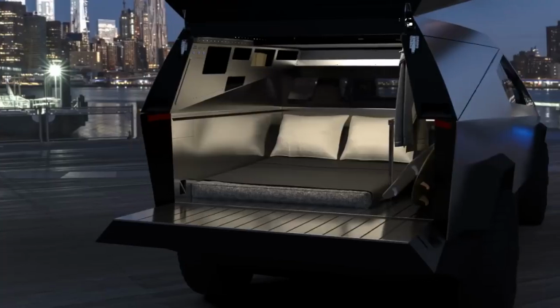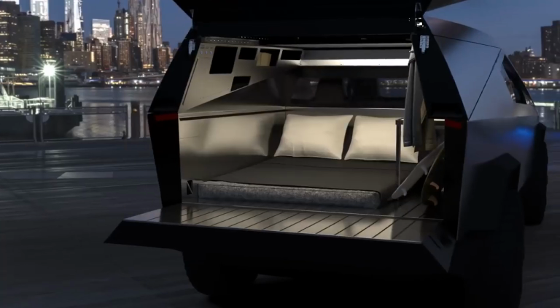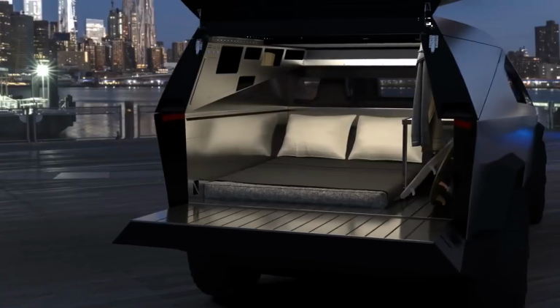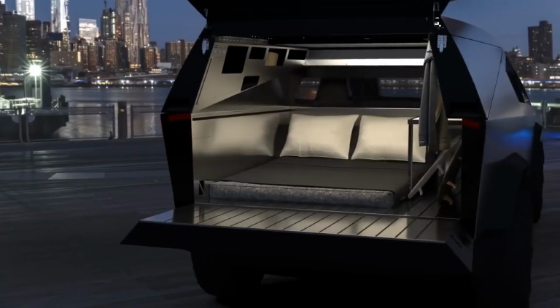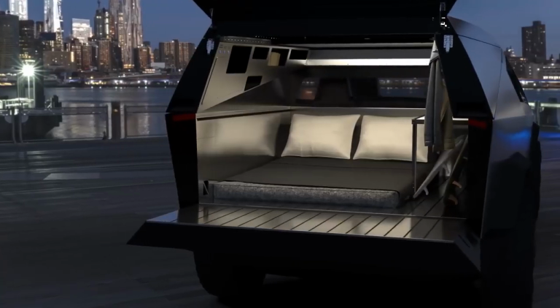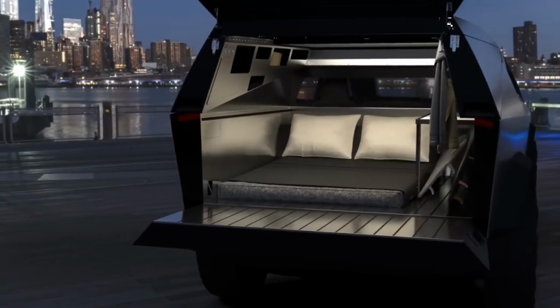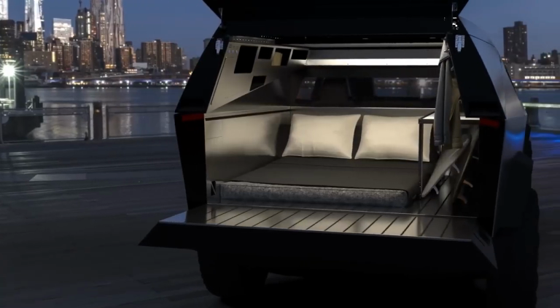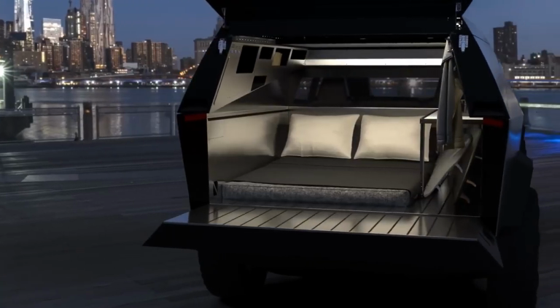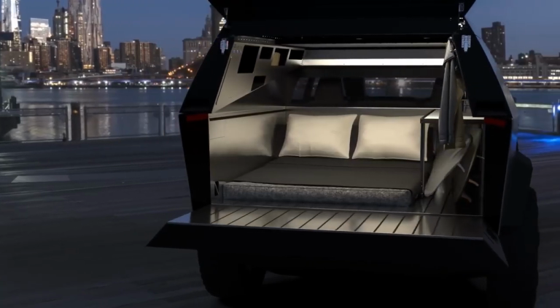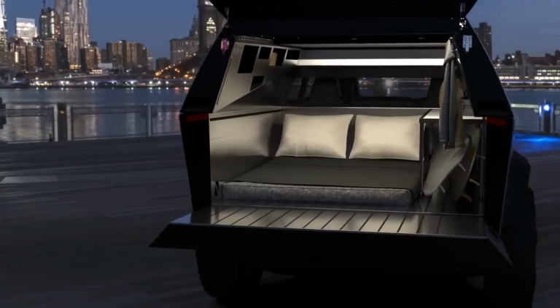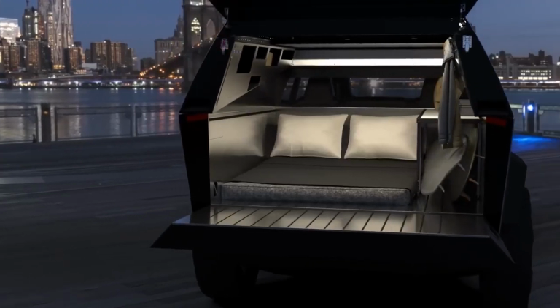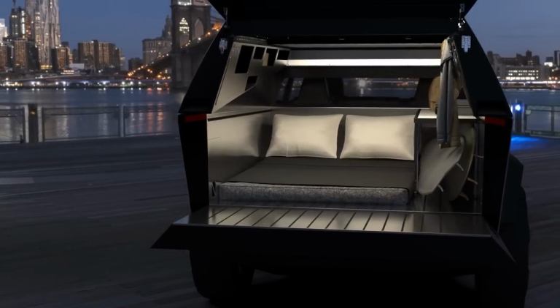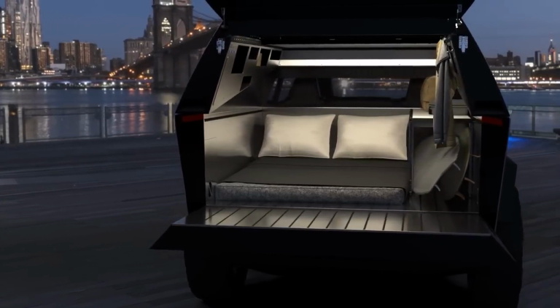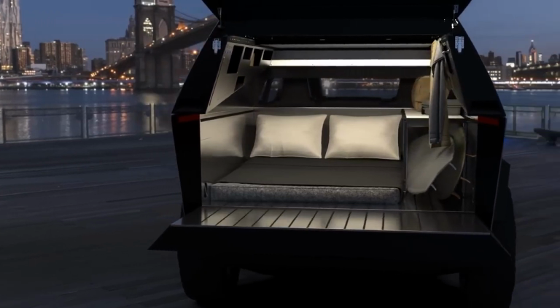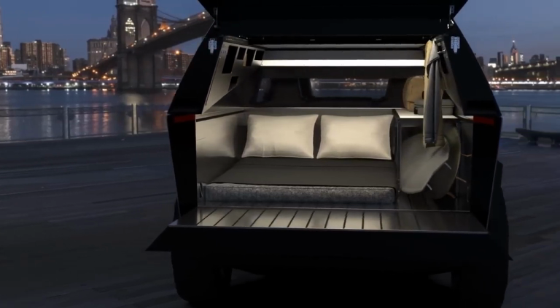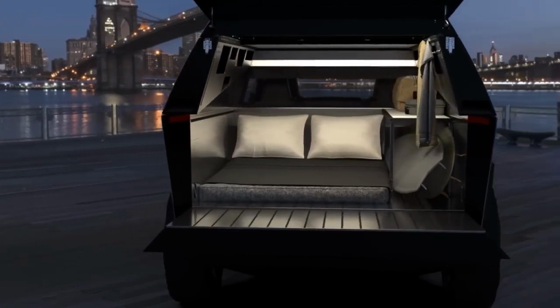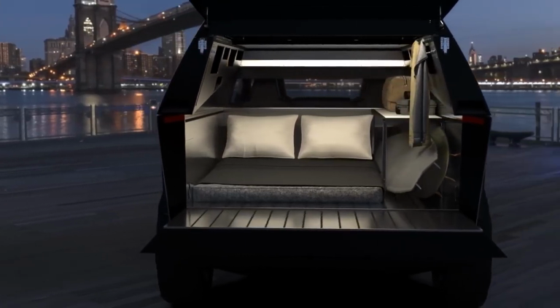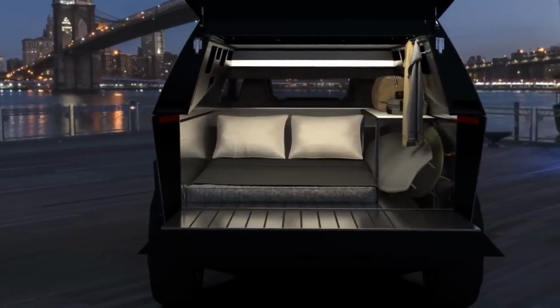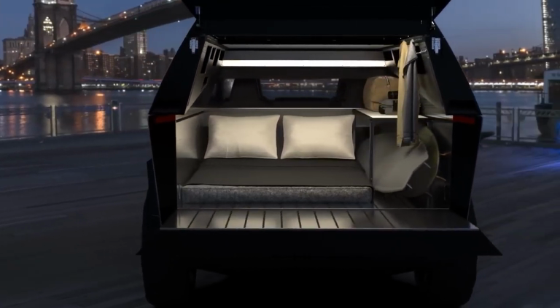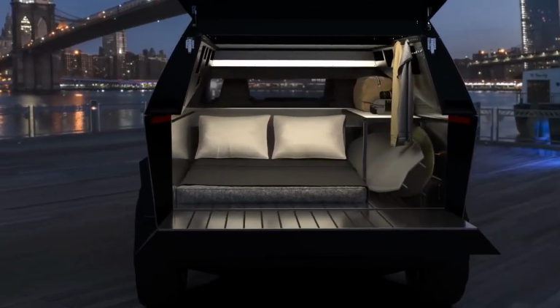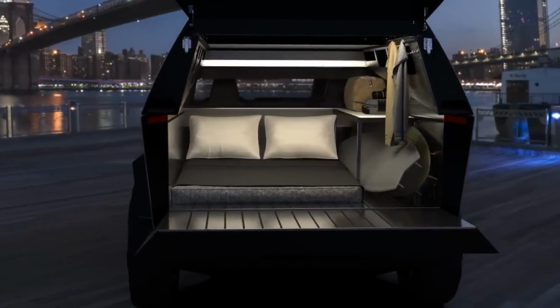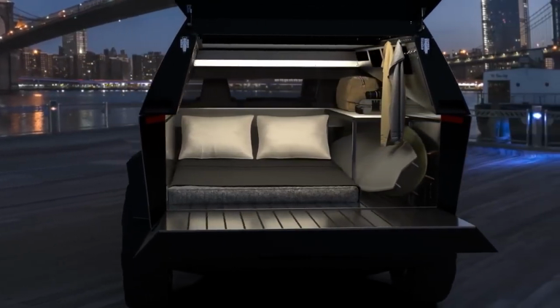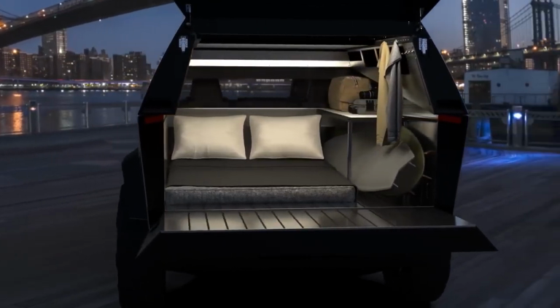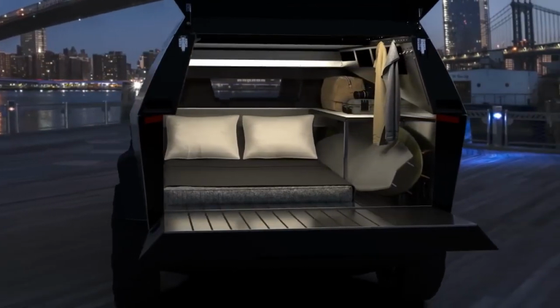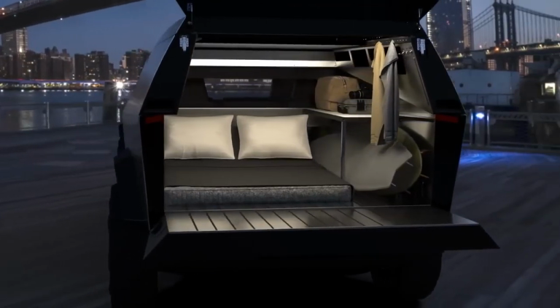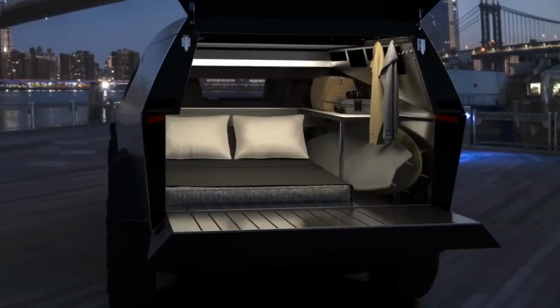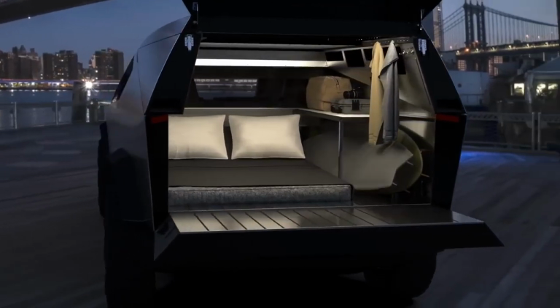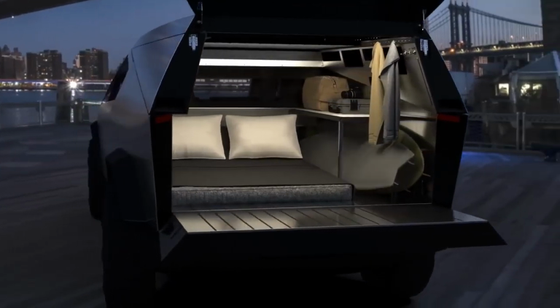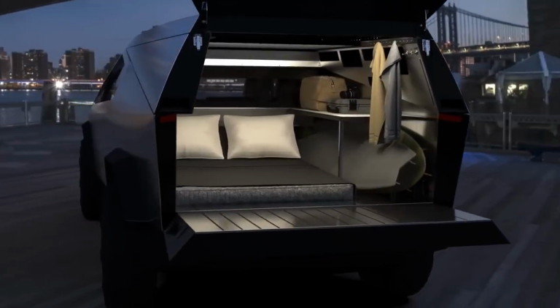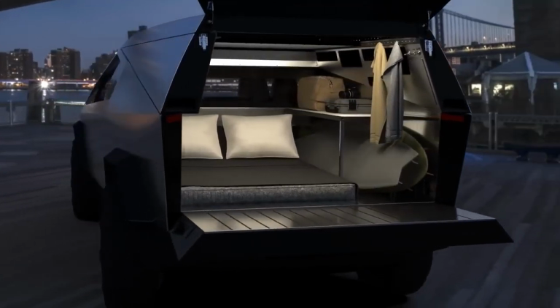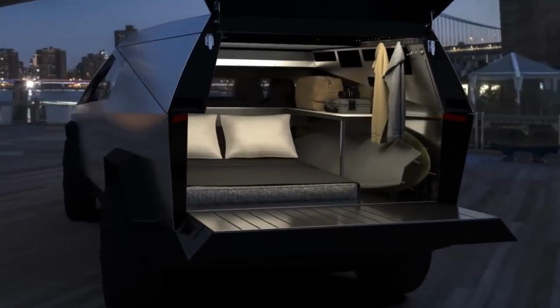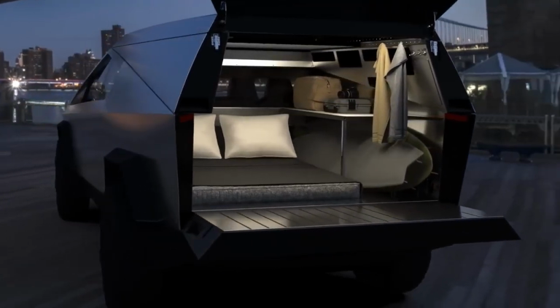If you need to be discreet or want a little extra security, you can camp out in incognito mode where your bed drops down so you can sleep with your camper closed.